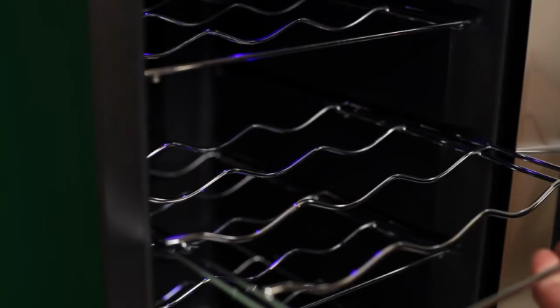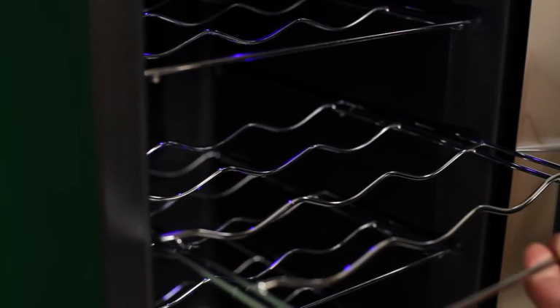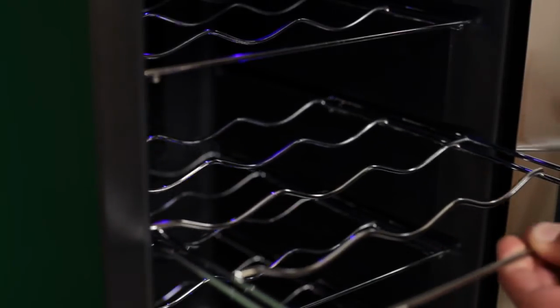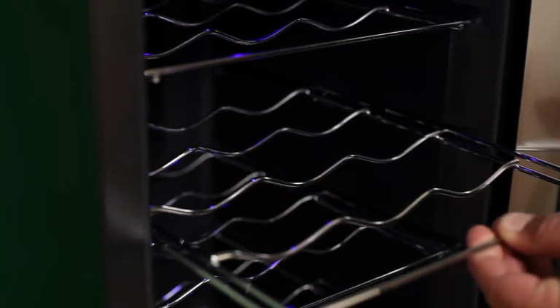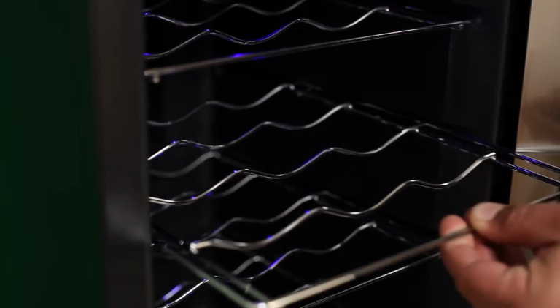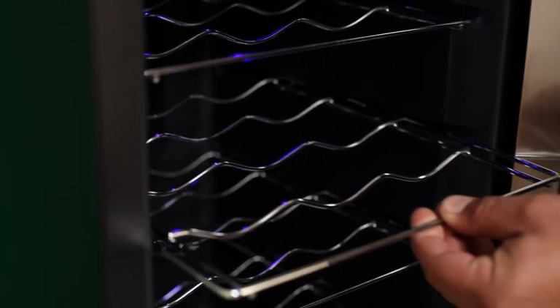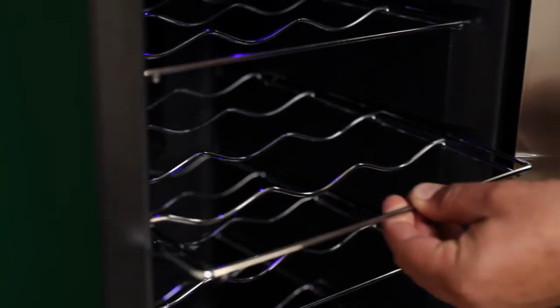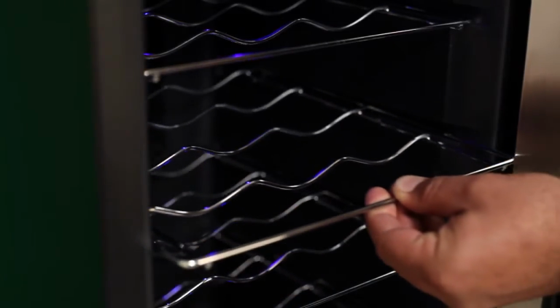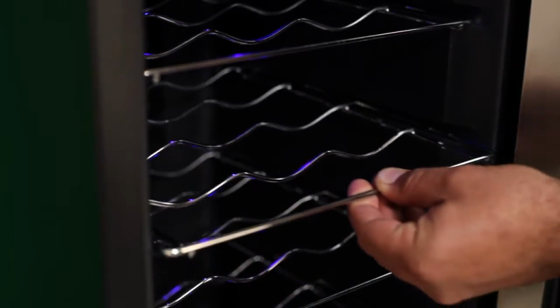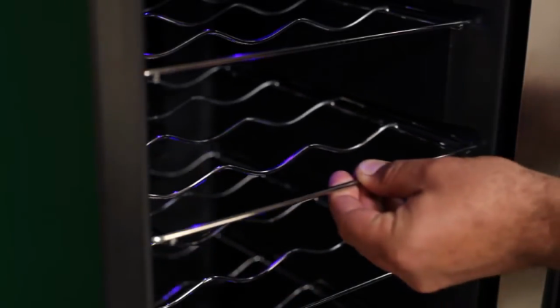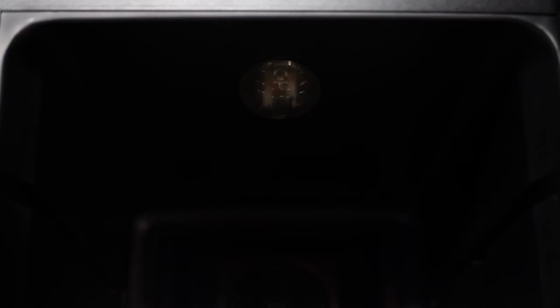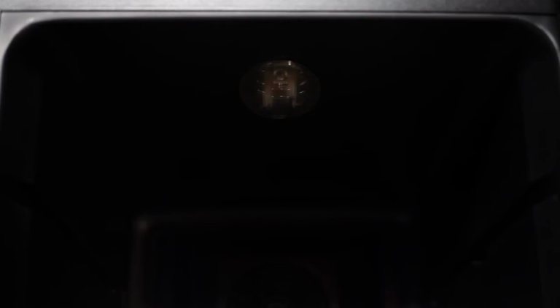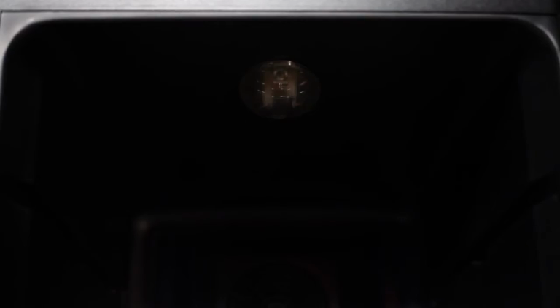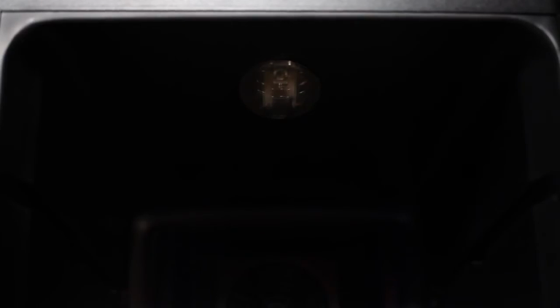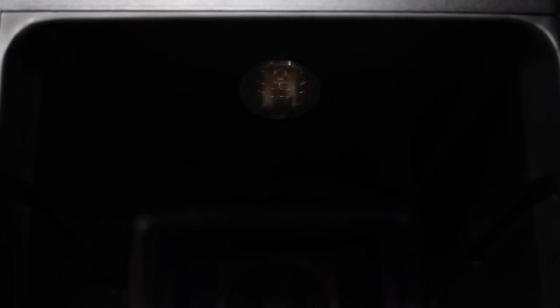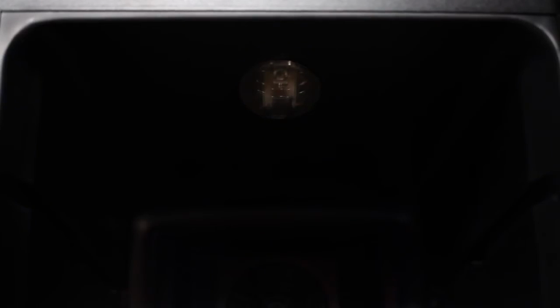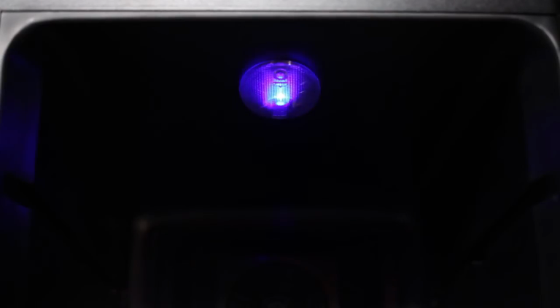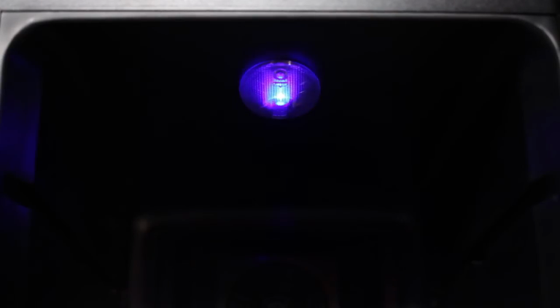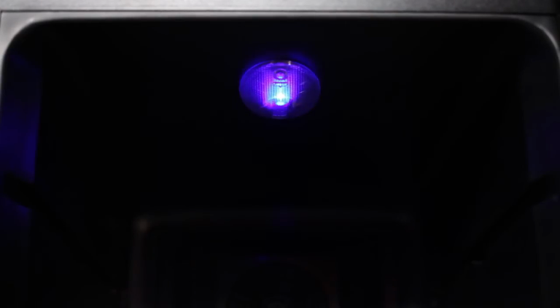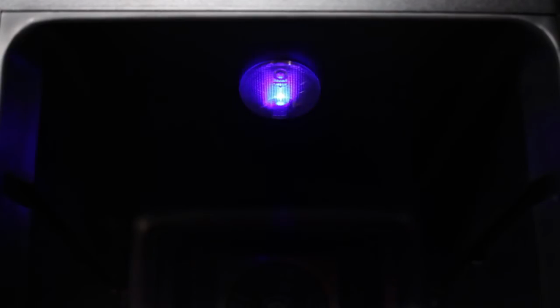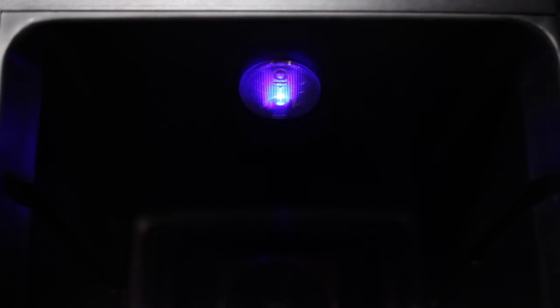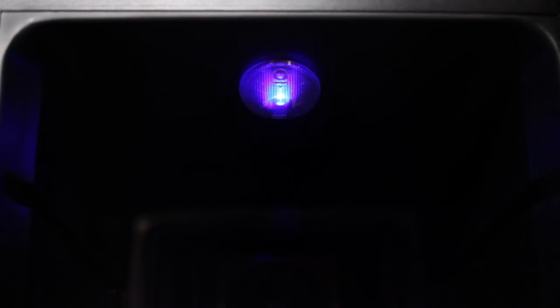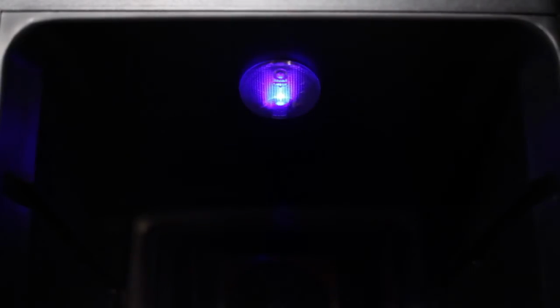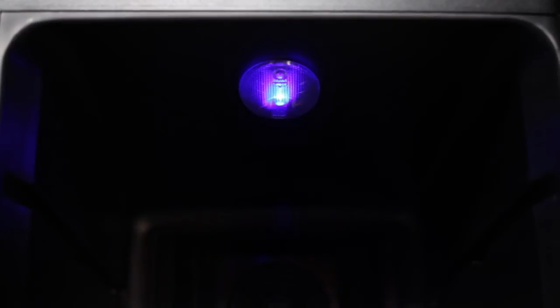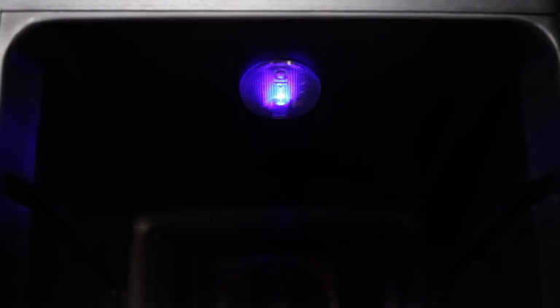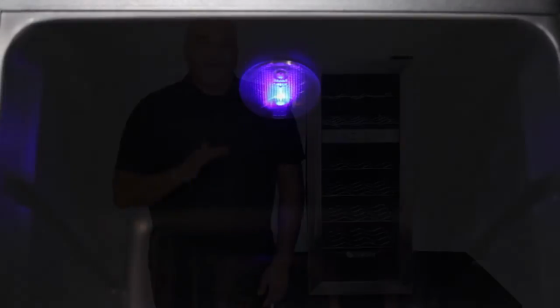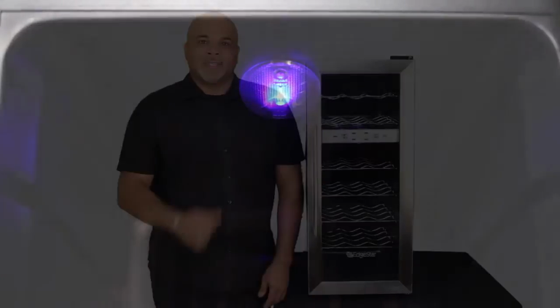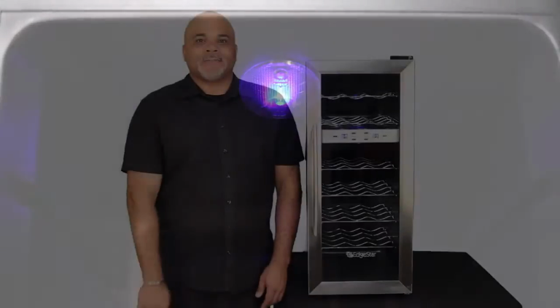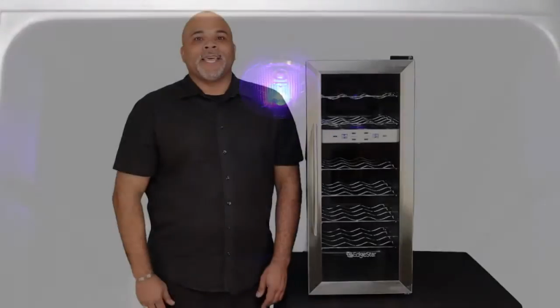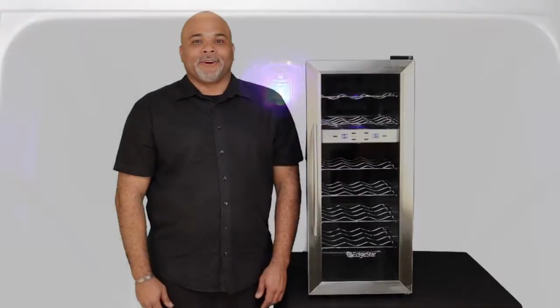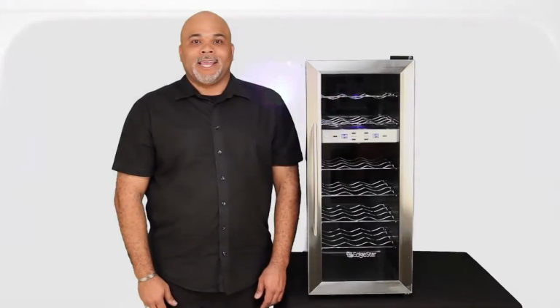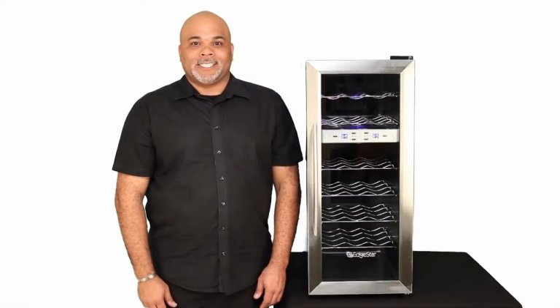as well as an elegant blue LED interior light, which is great for displaying your collection.